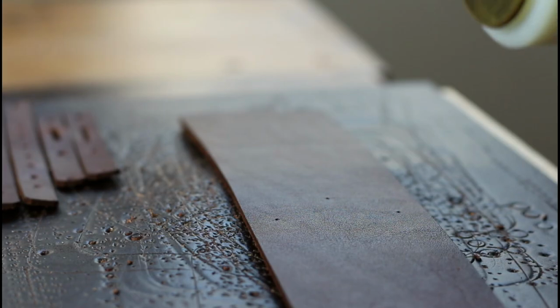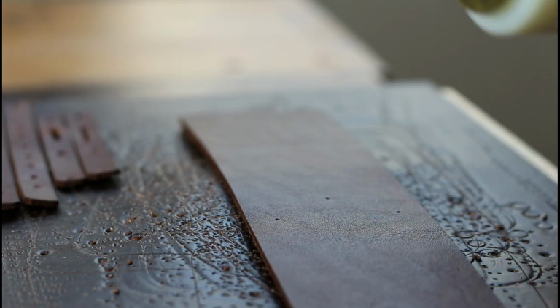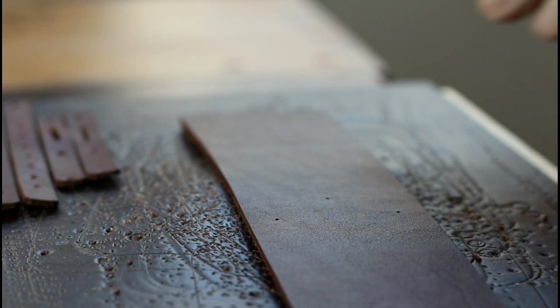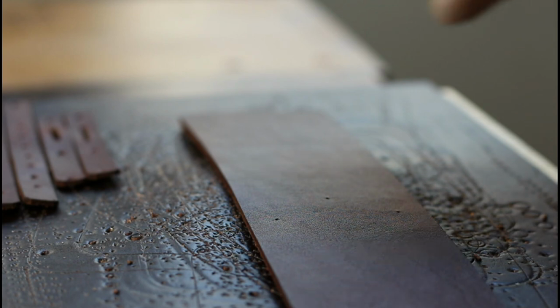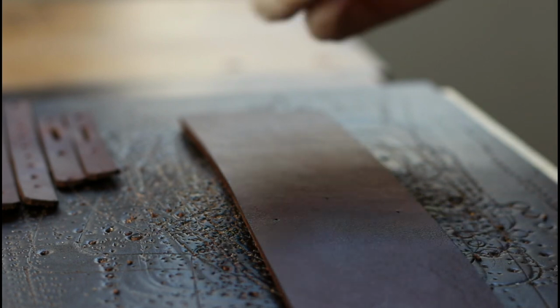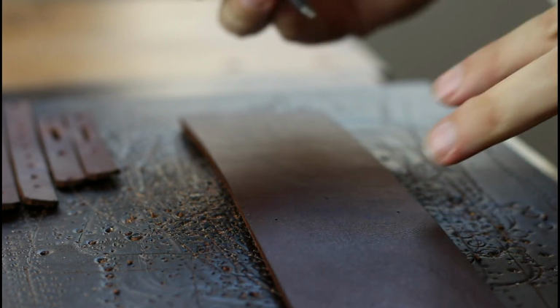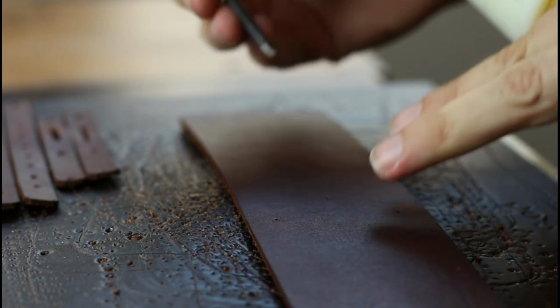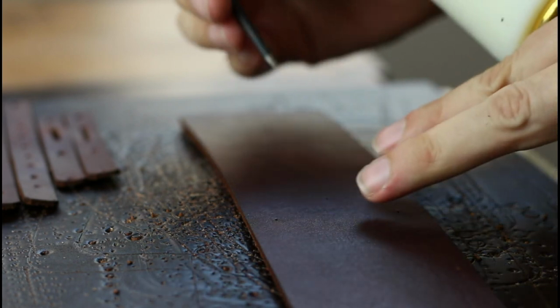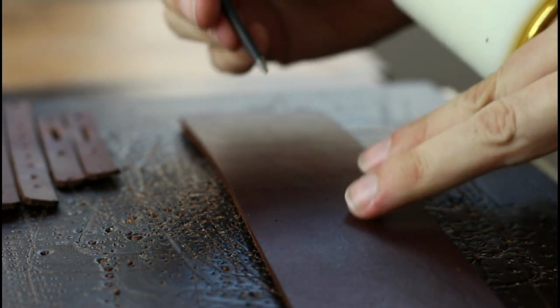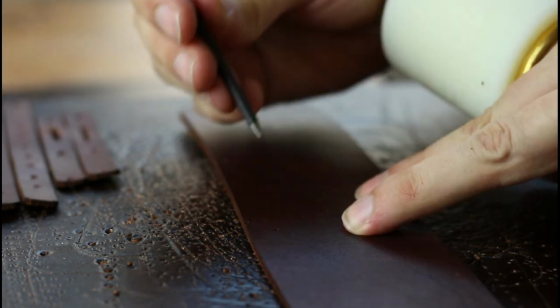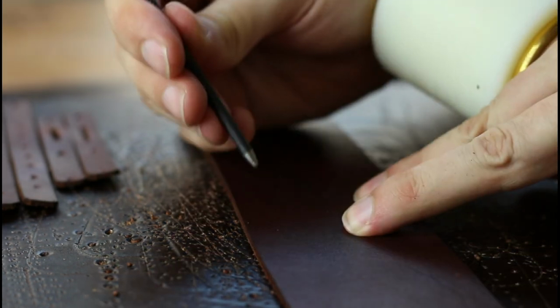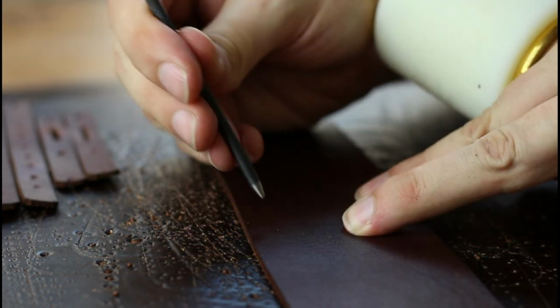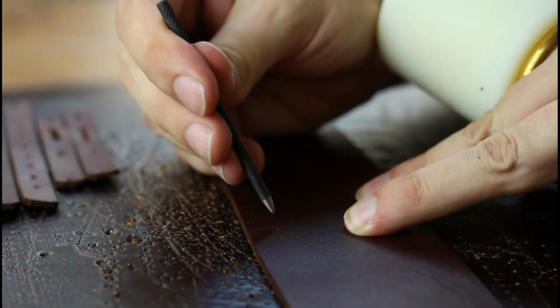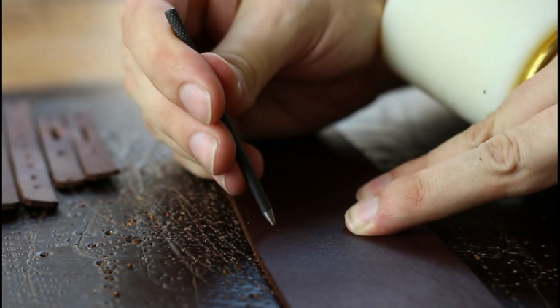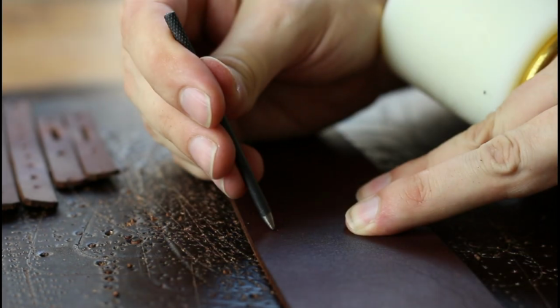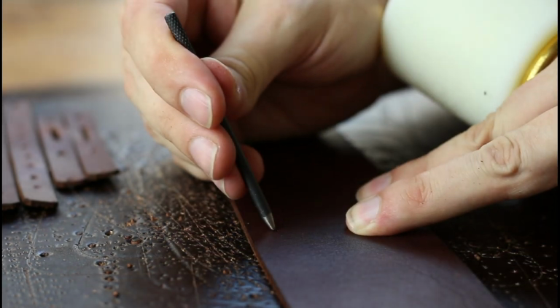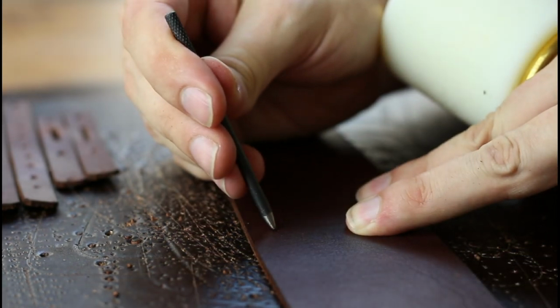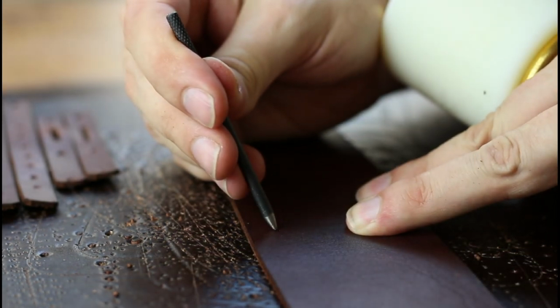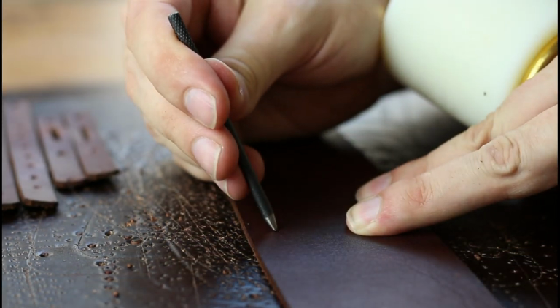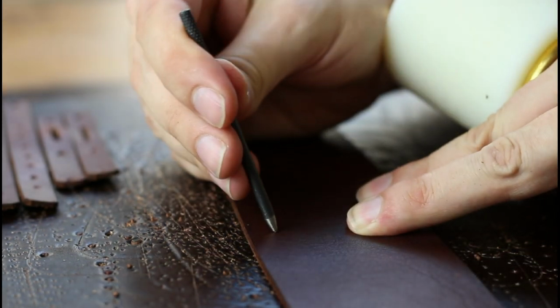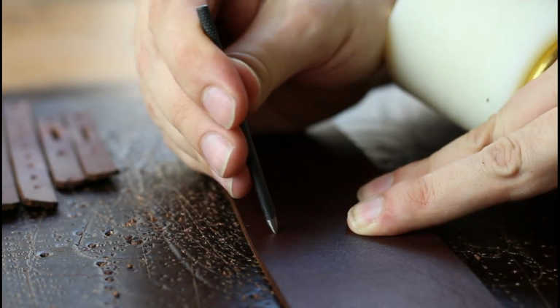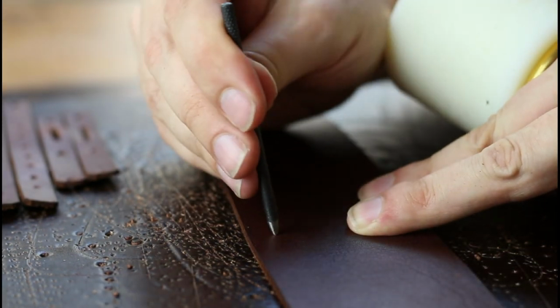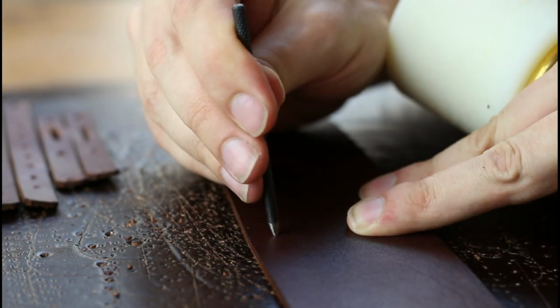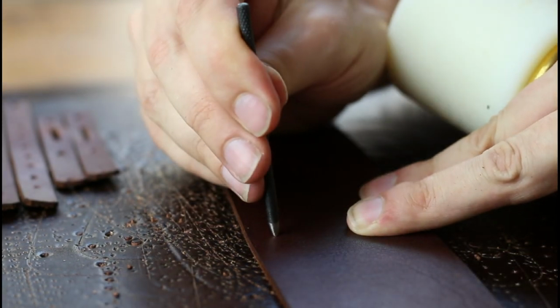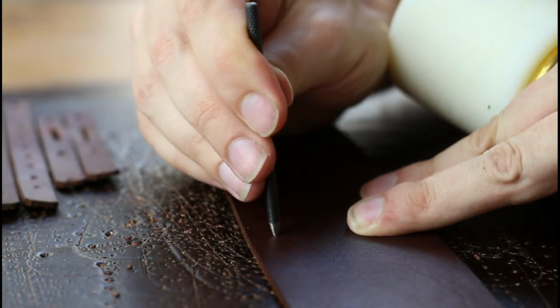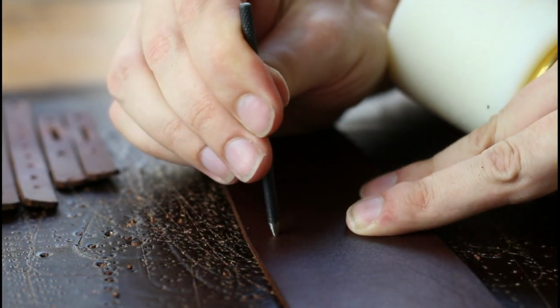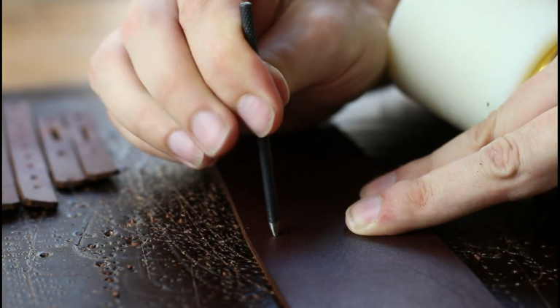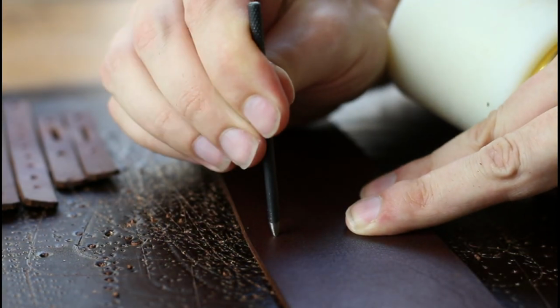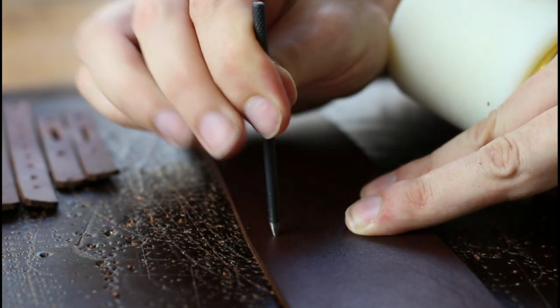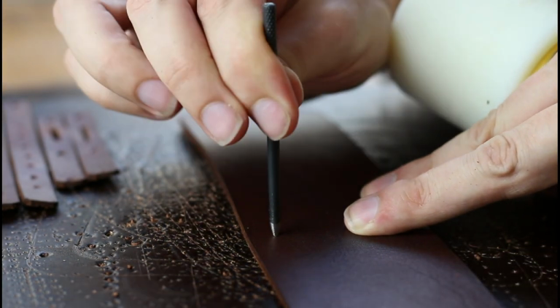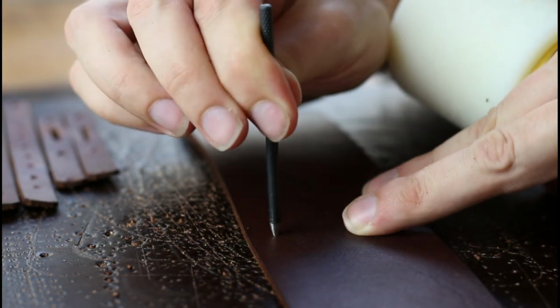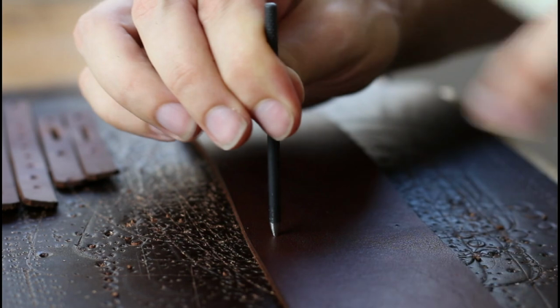Step 11: we have to punch out the many, many holes for all of our rivets and our buckles.